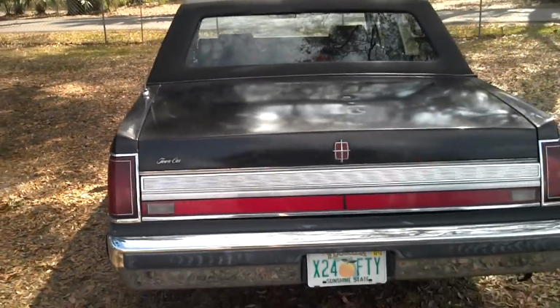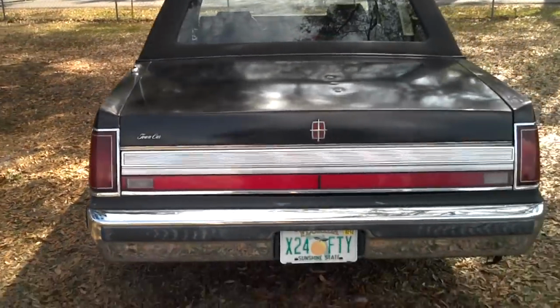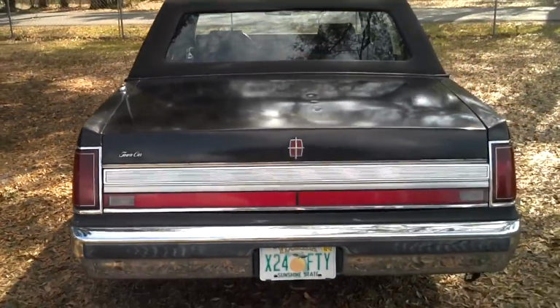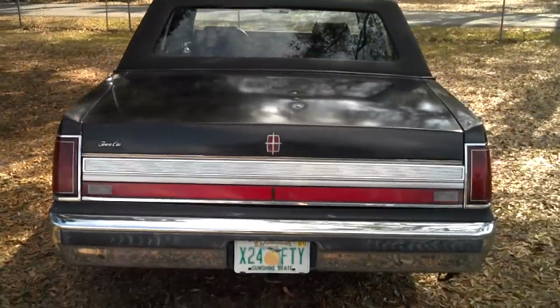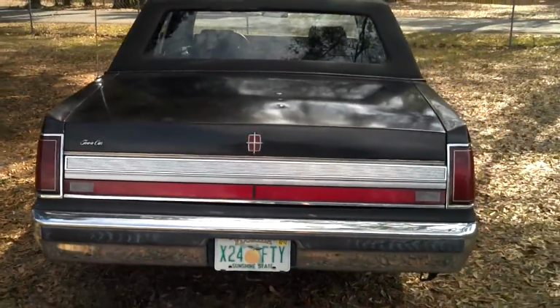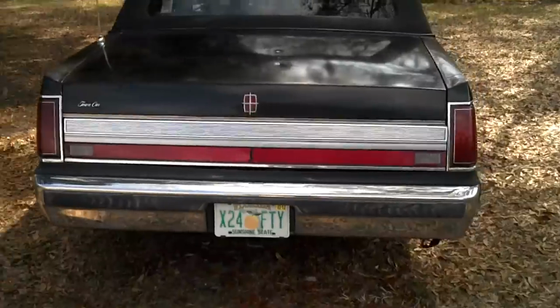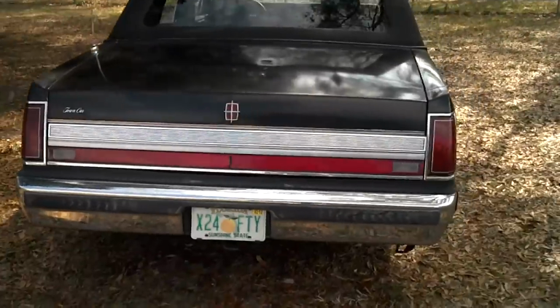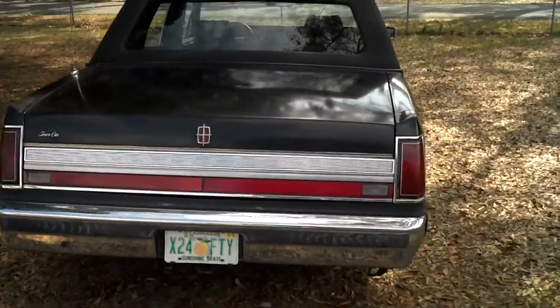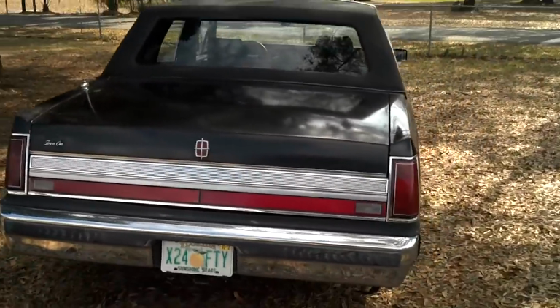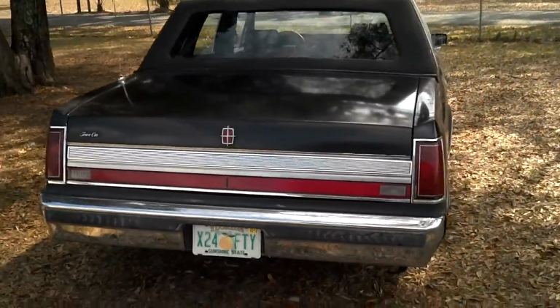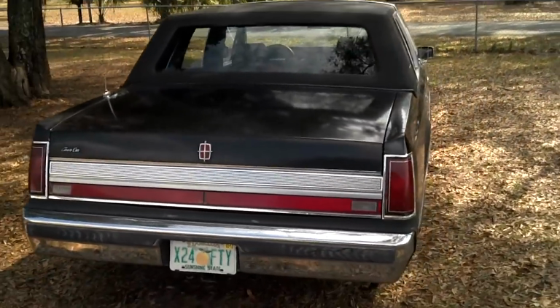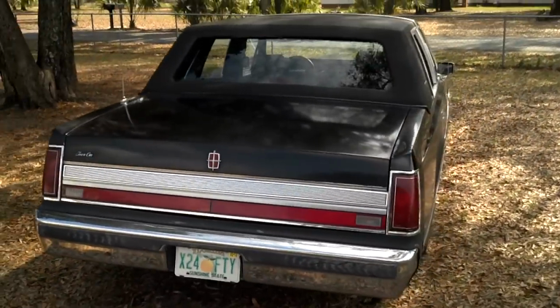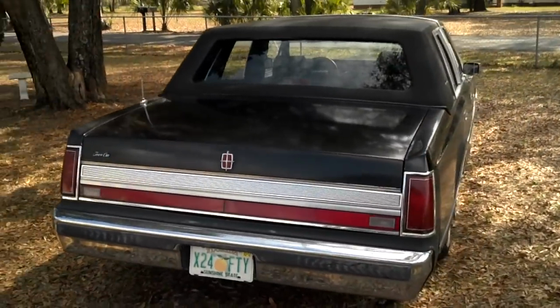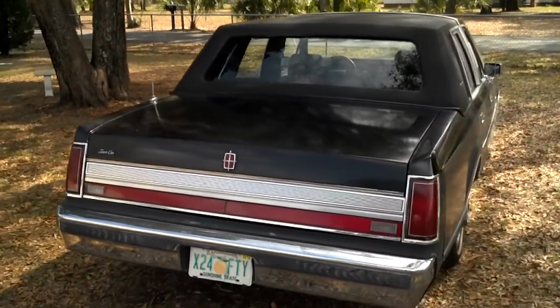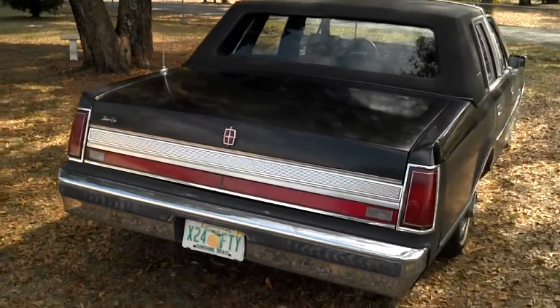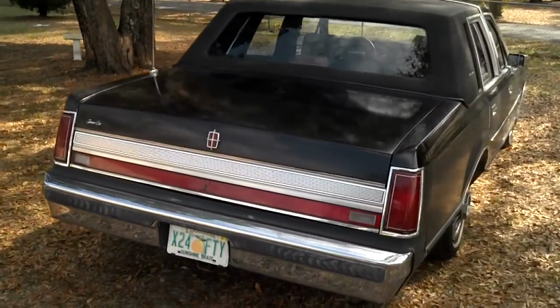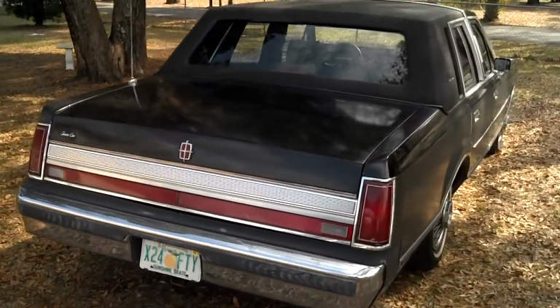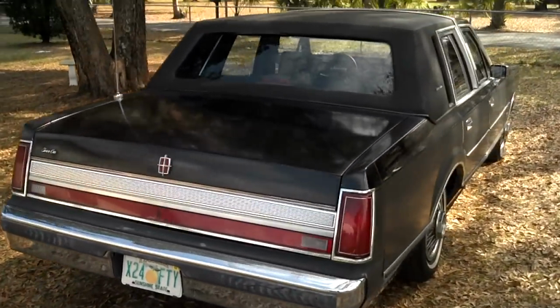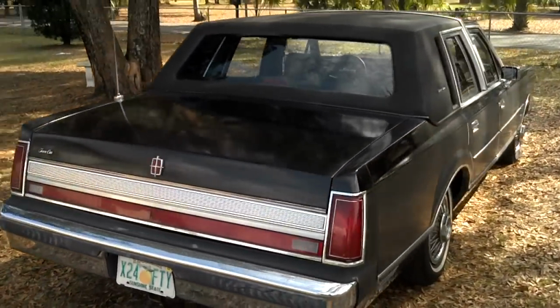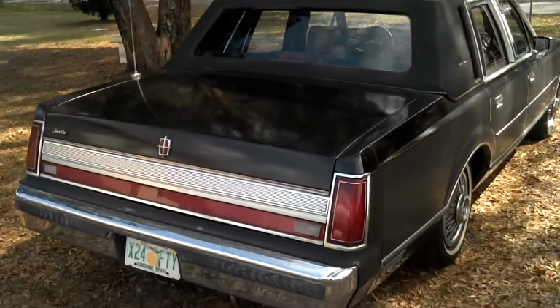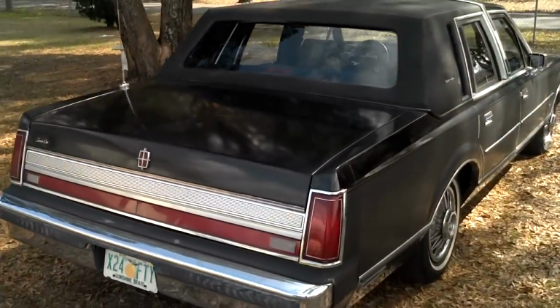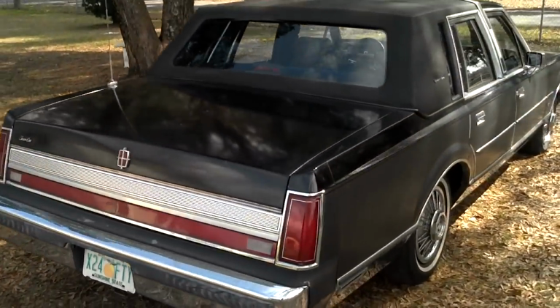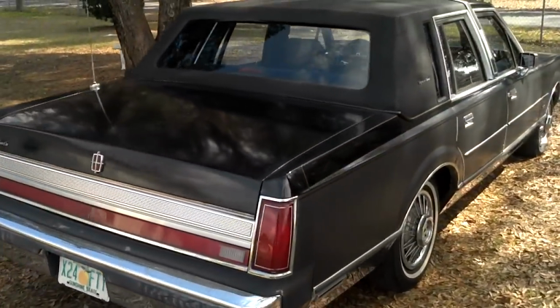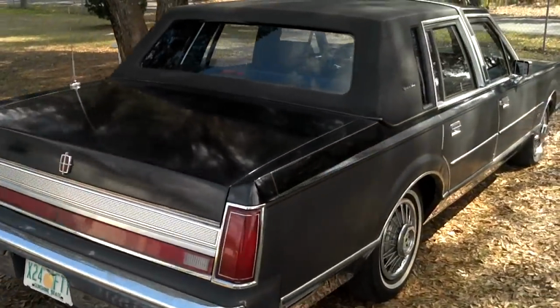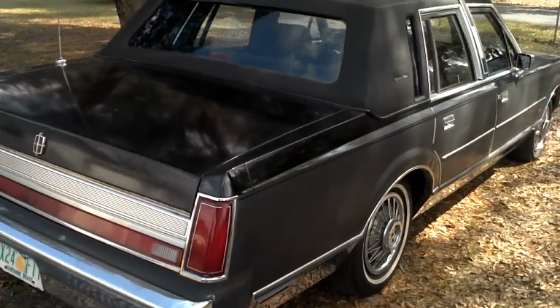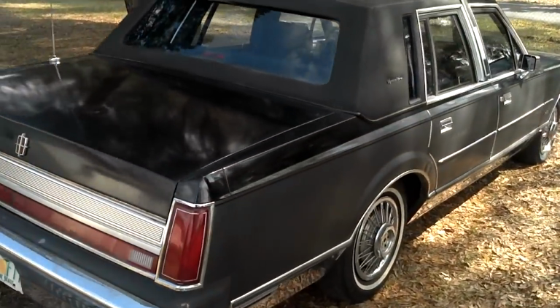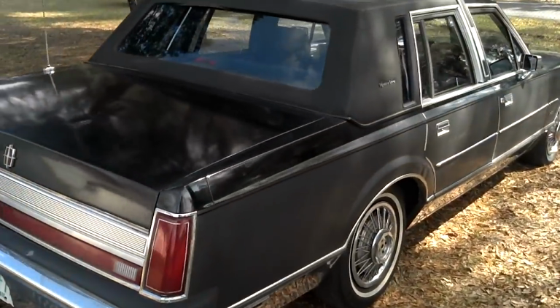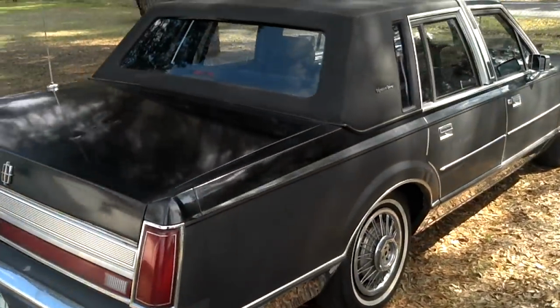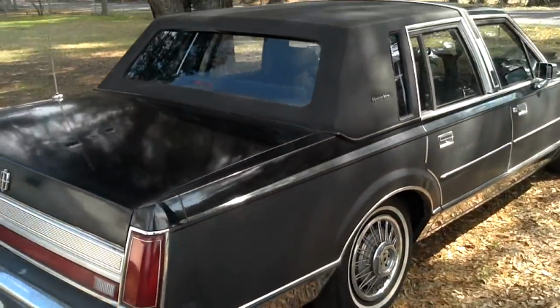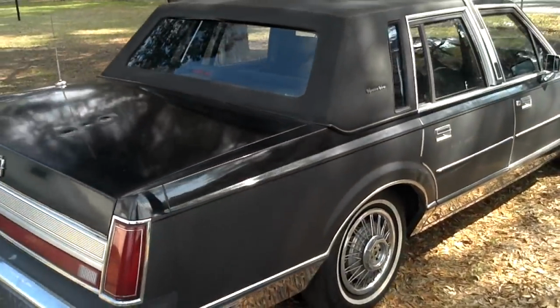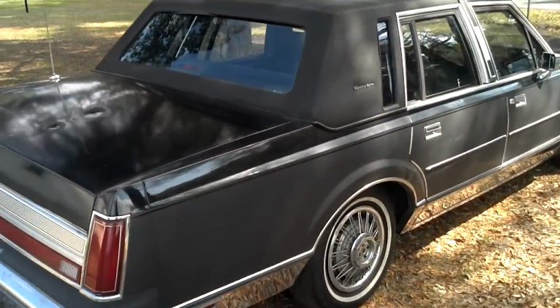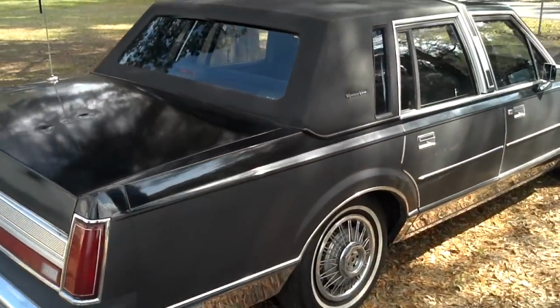It's running and driving good. It does need front brakes — about $300 for the brakes.